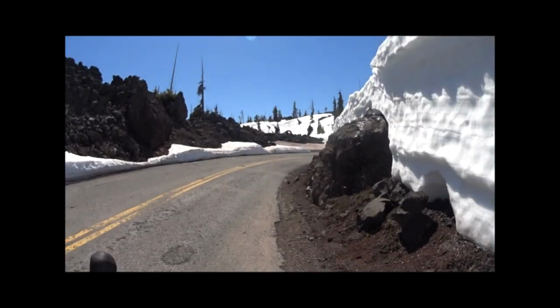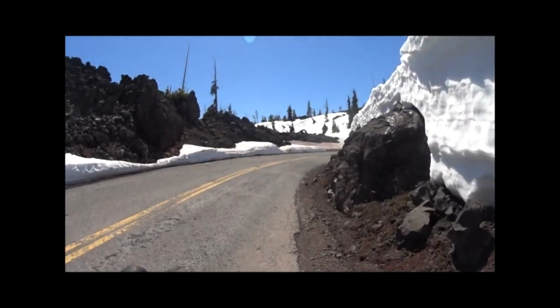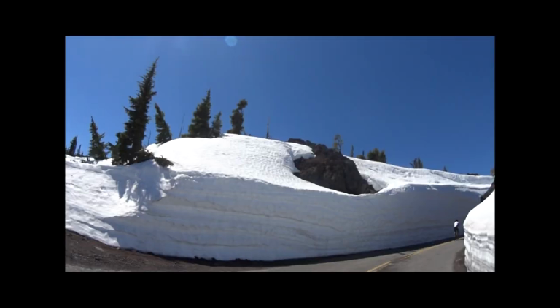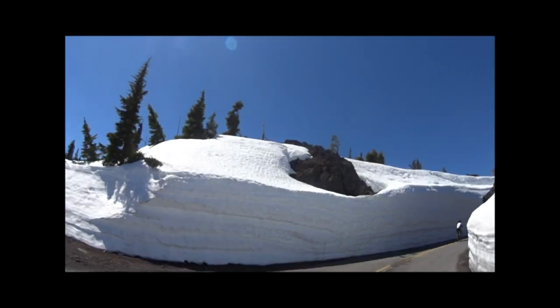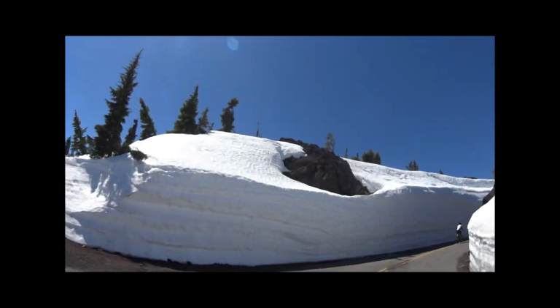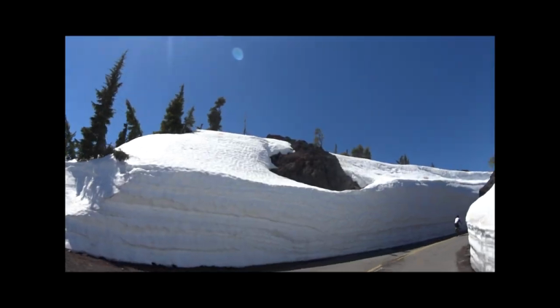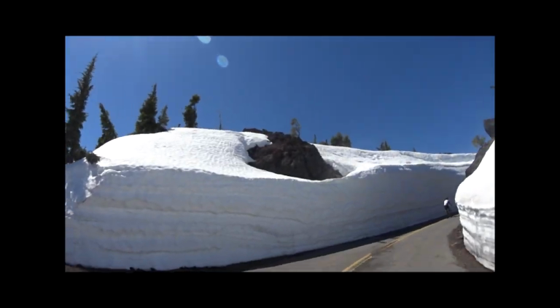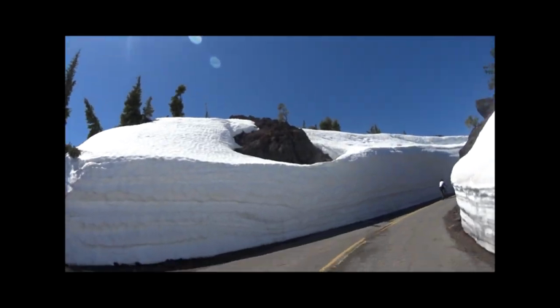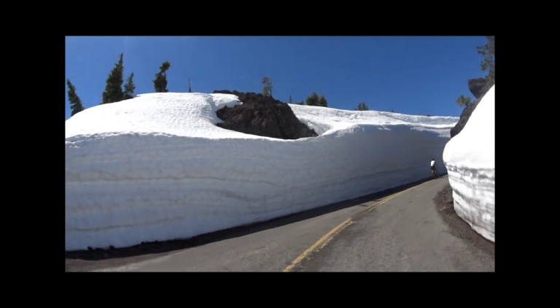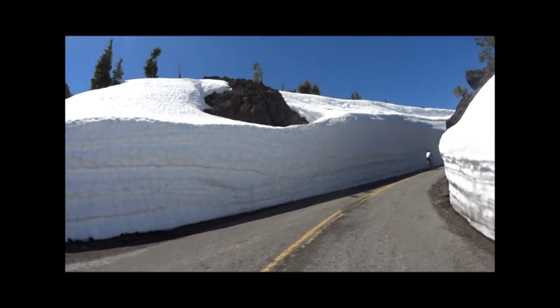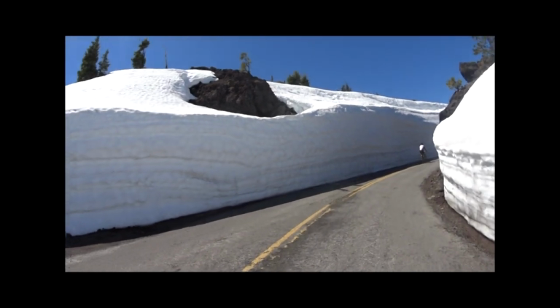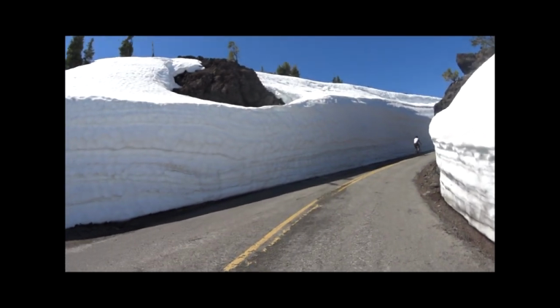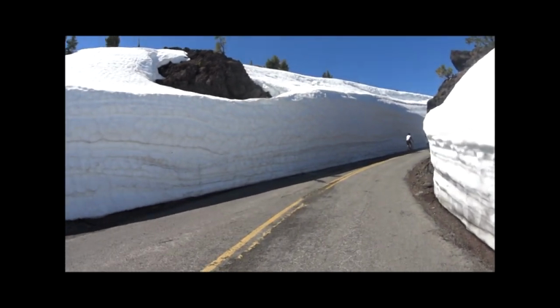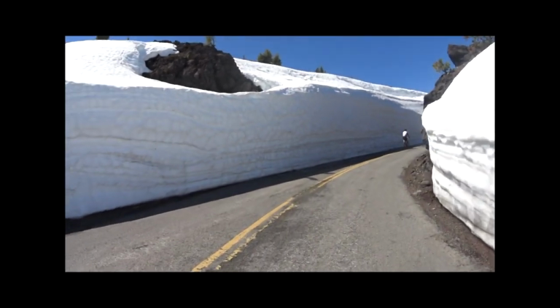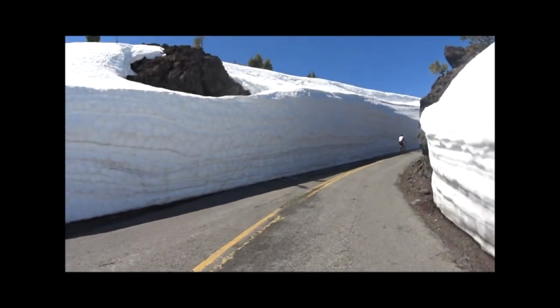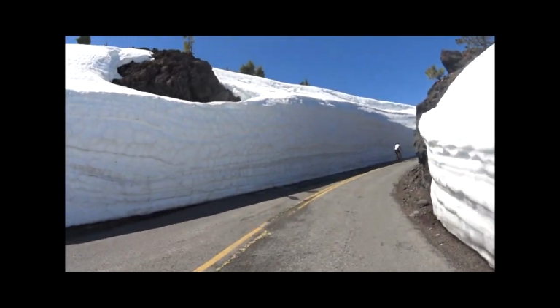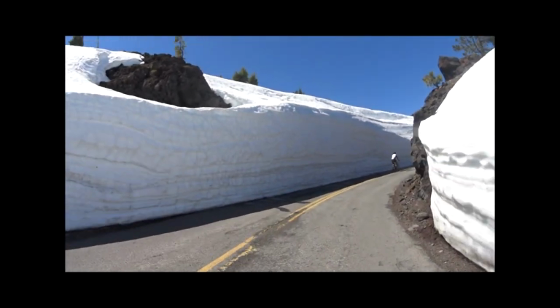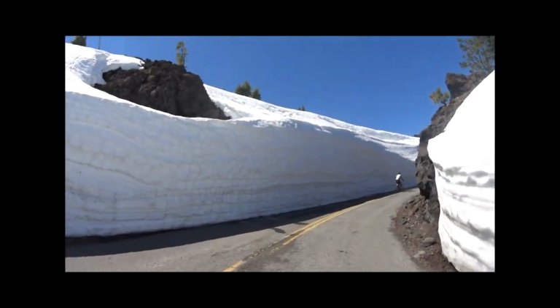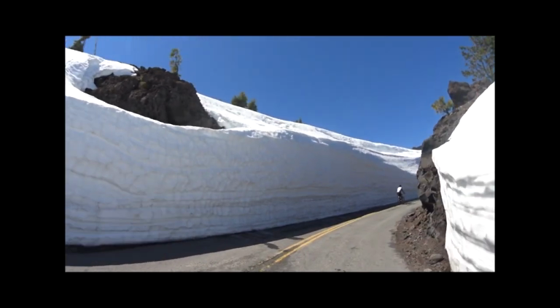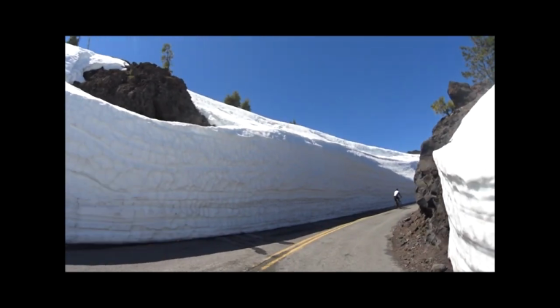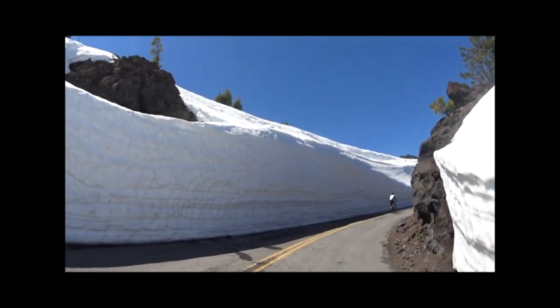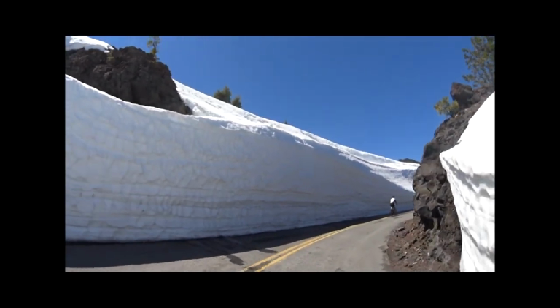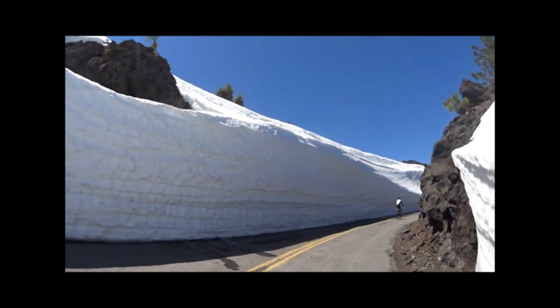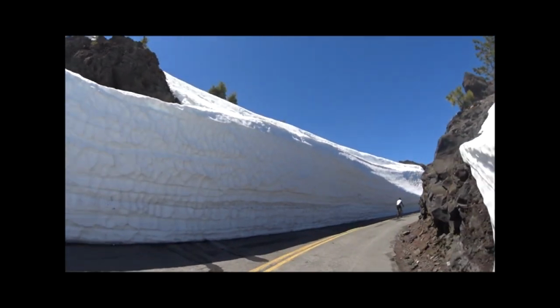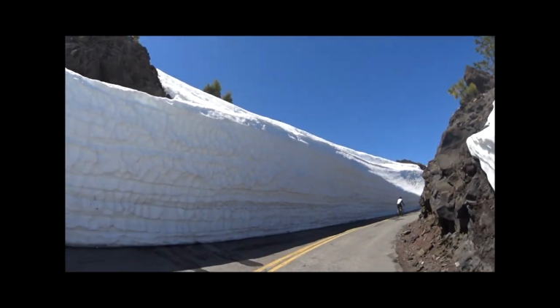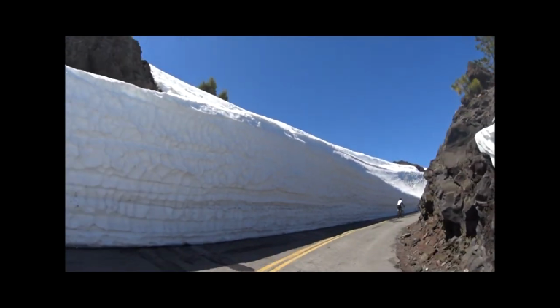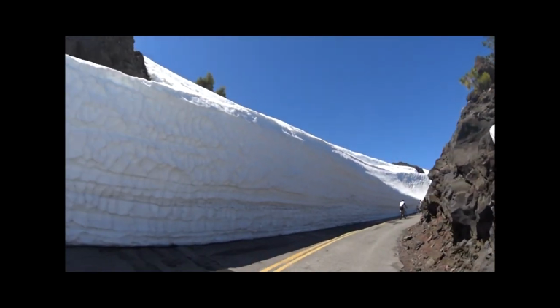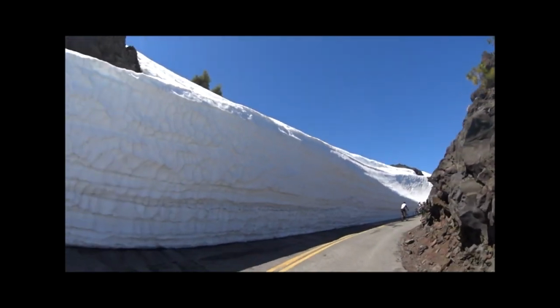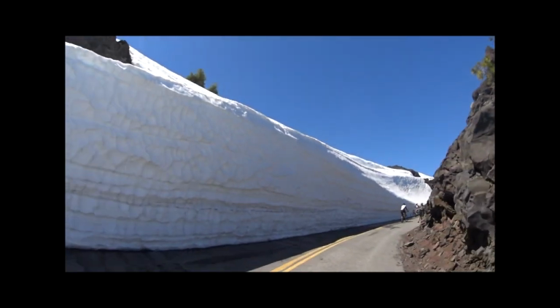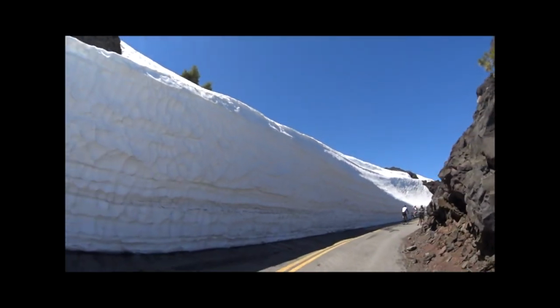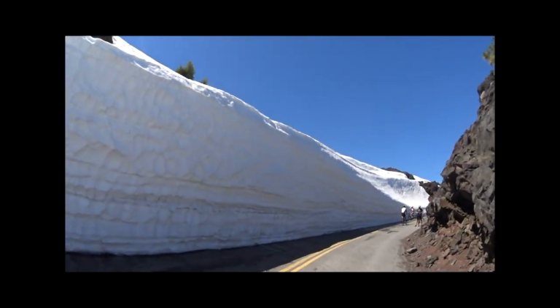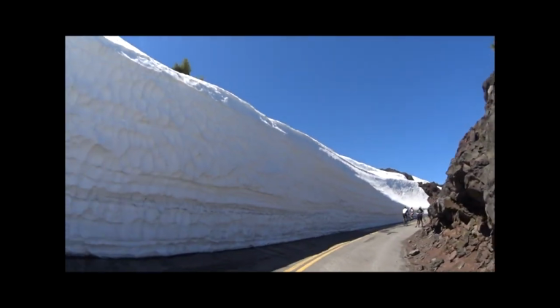When the road begins to pitch up a bit and the snow banks deepen, you know you're almost to the top.